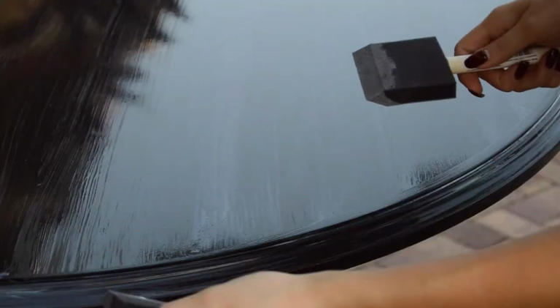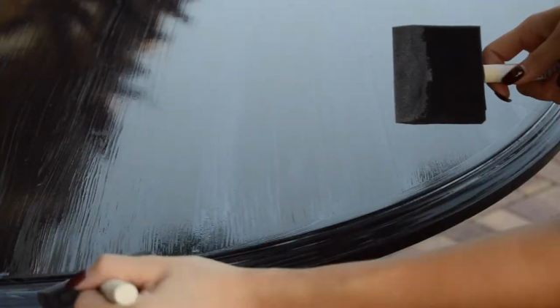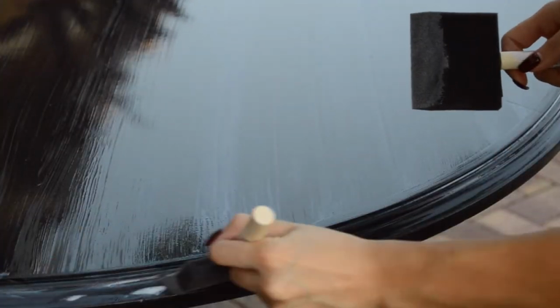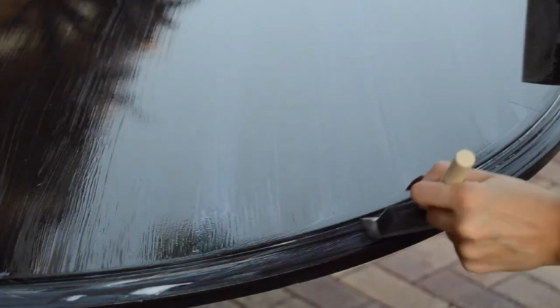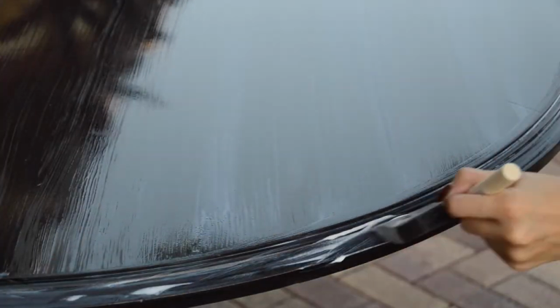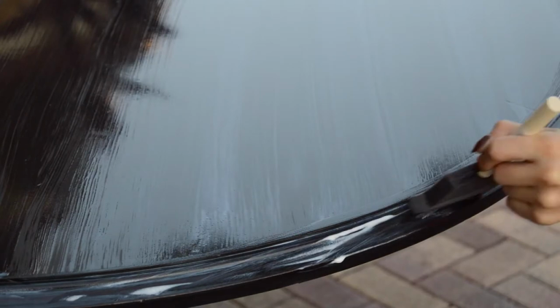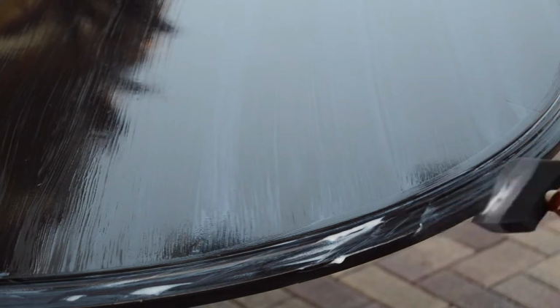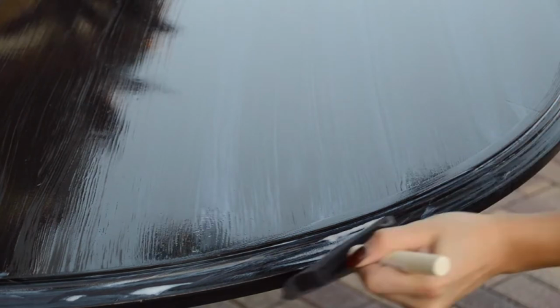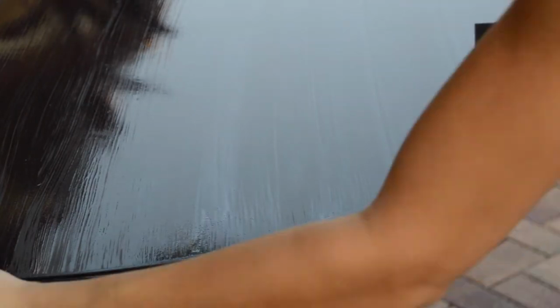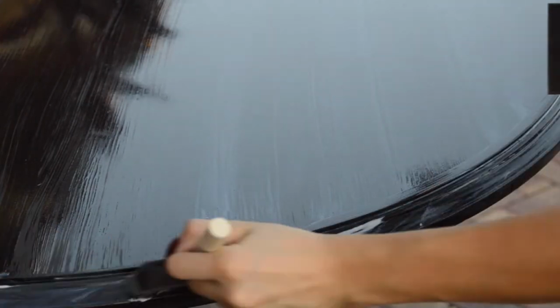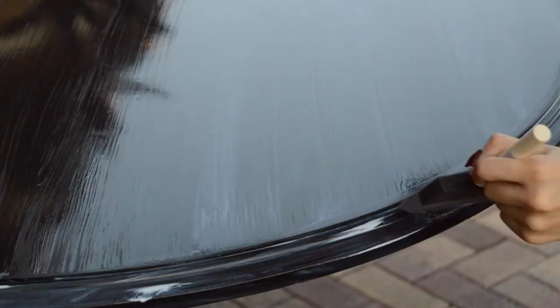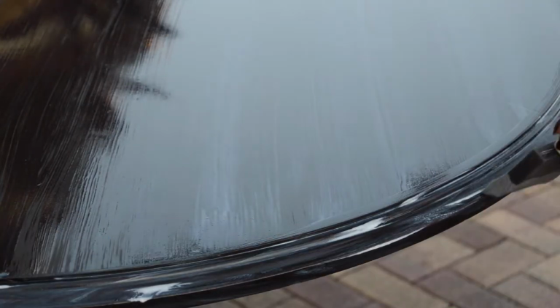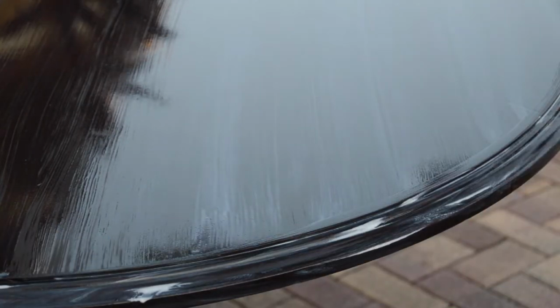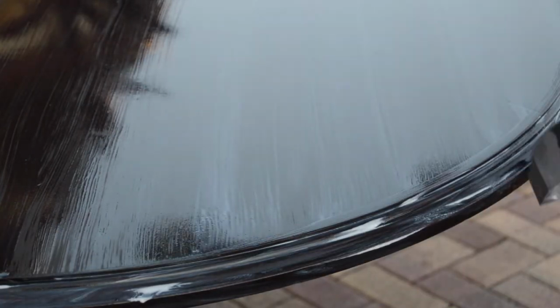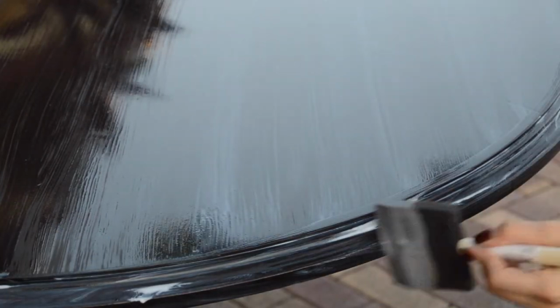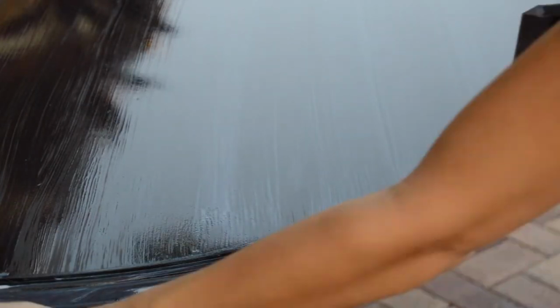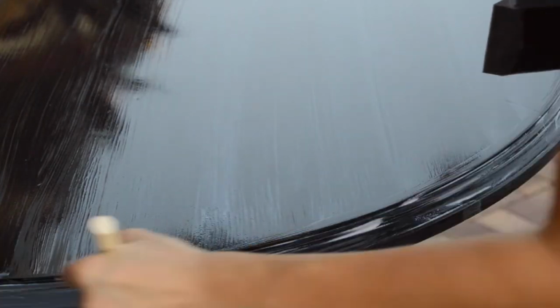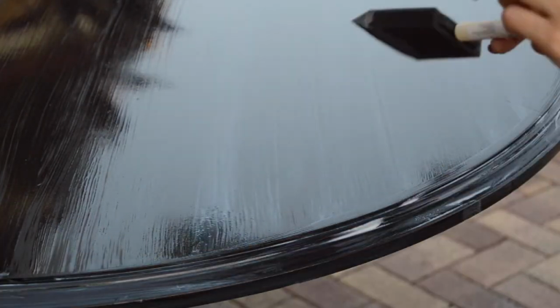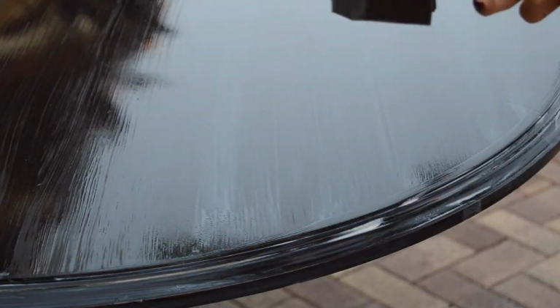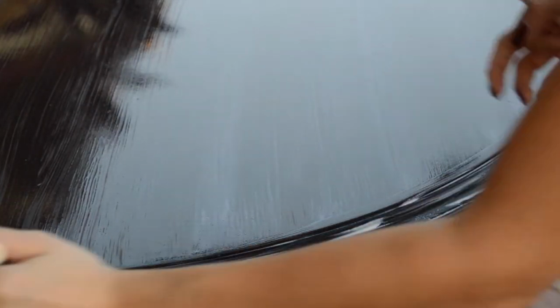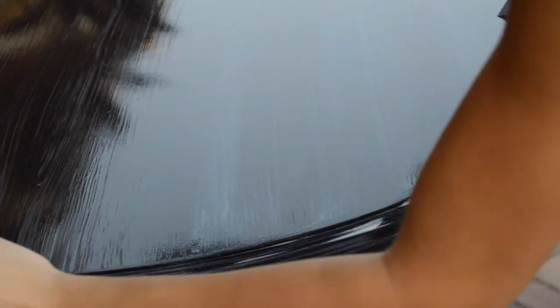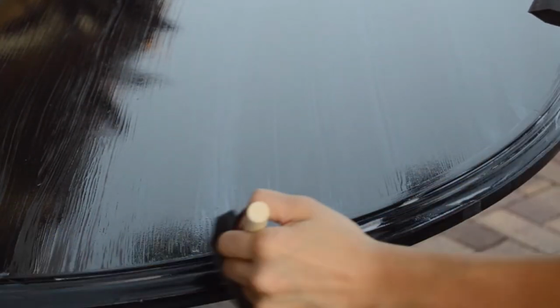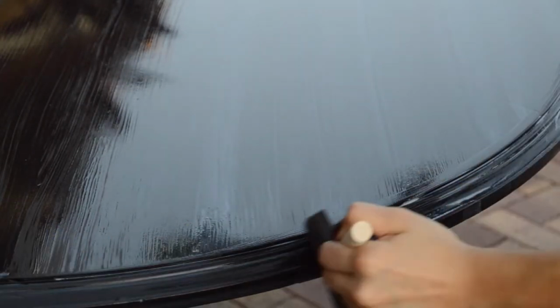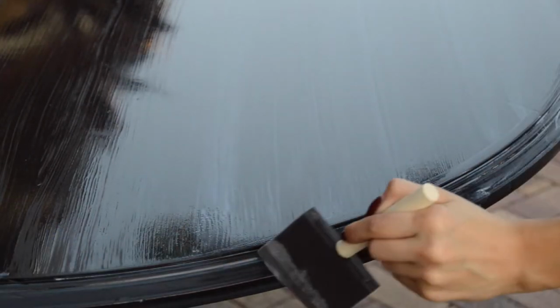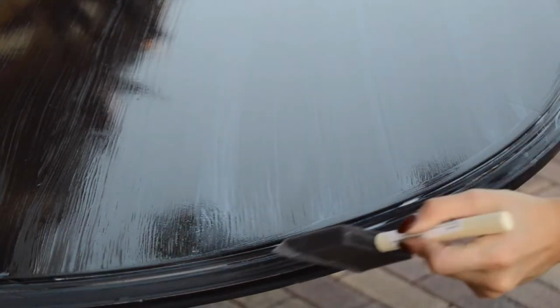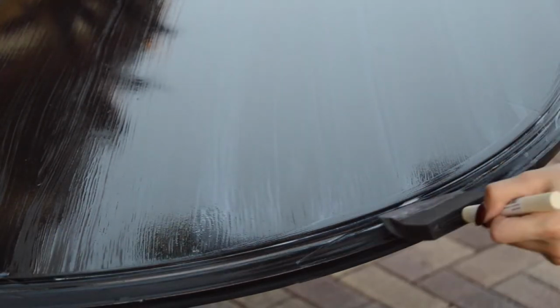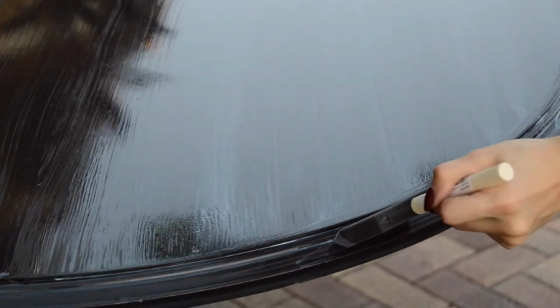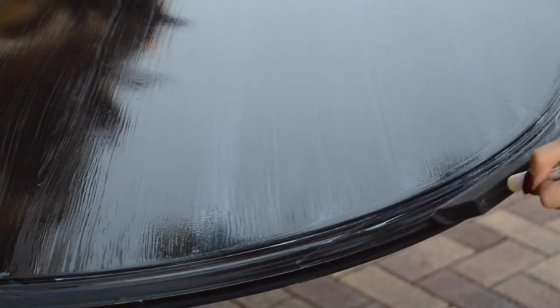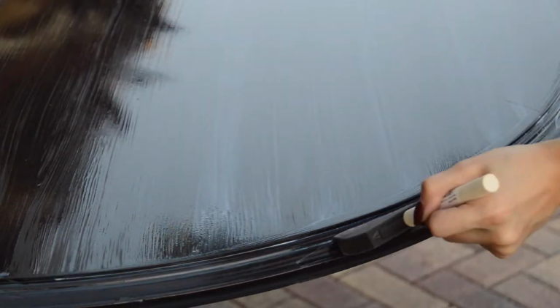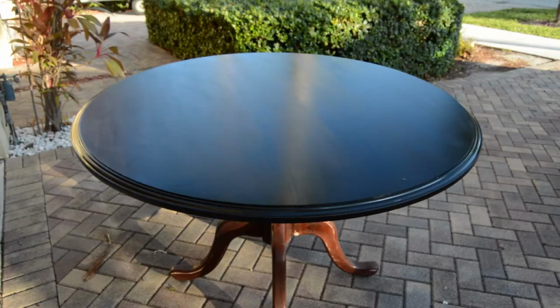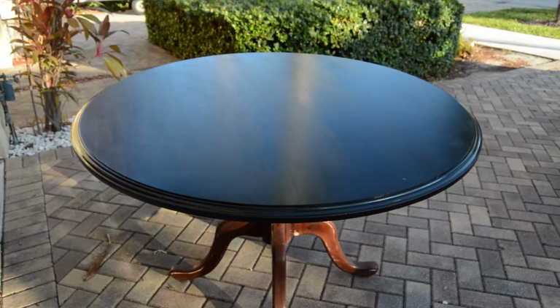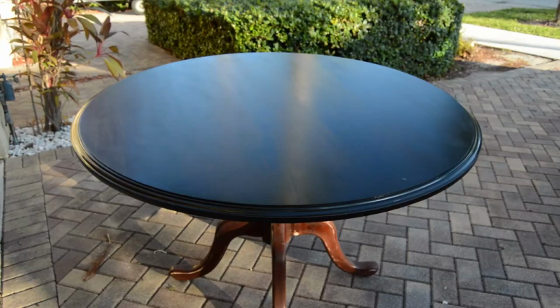To get the edges, I found glopping on the poly worked best and then smoothing it out.